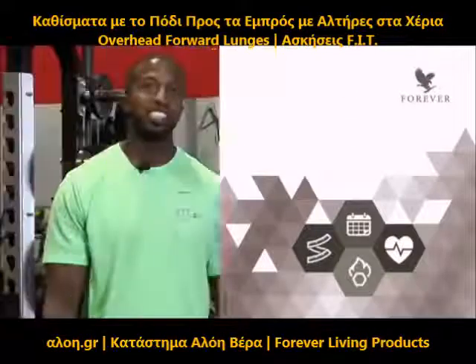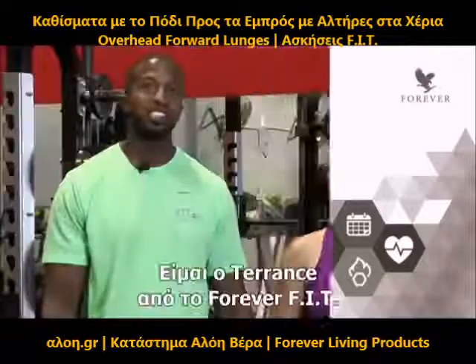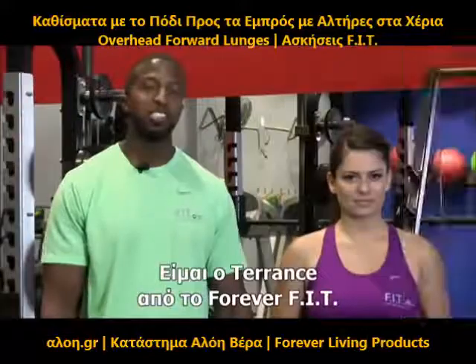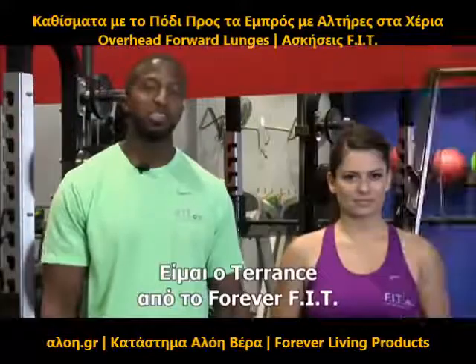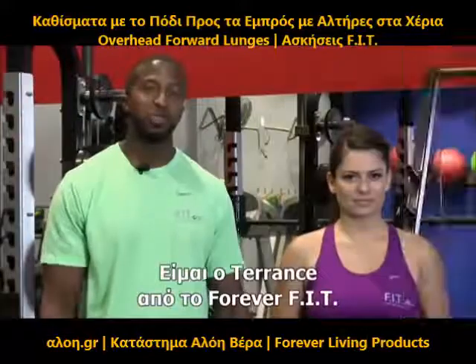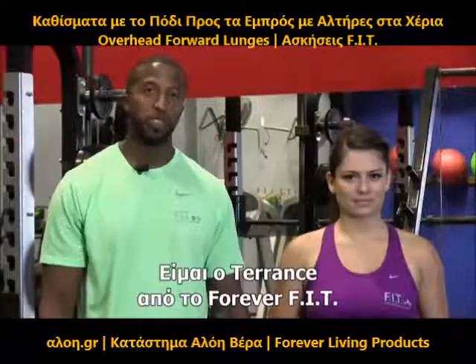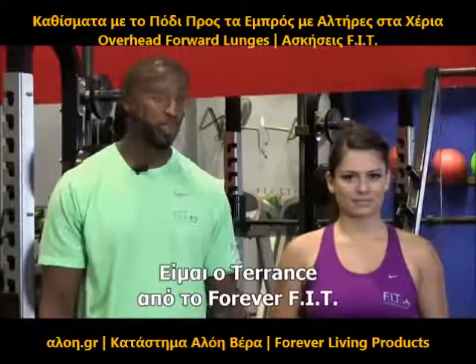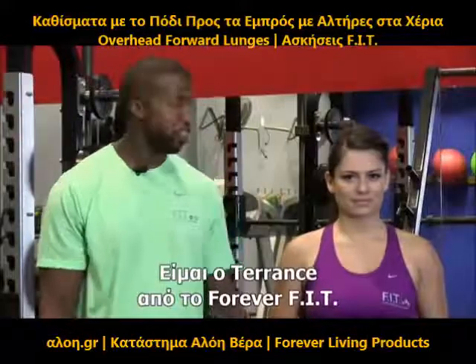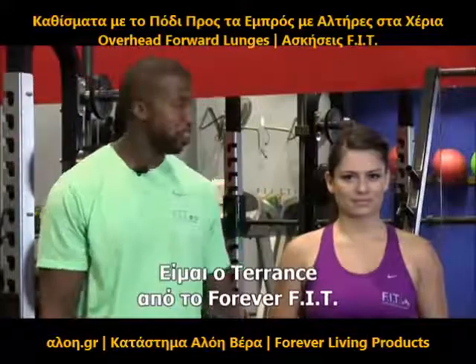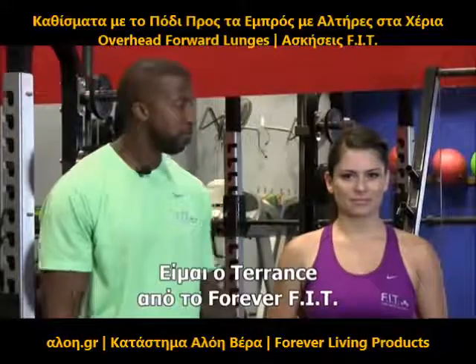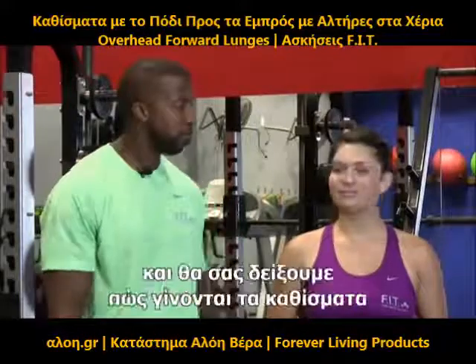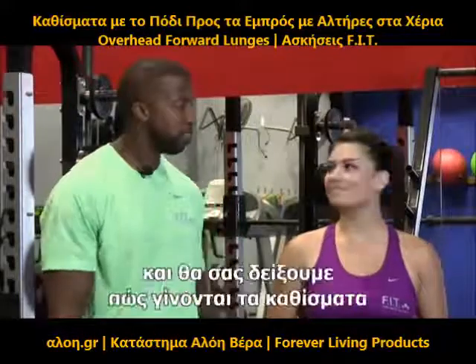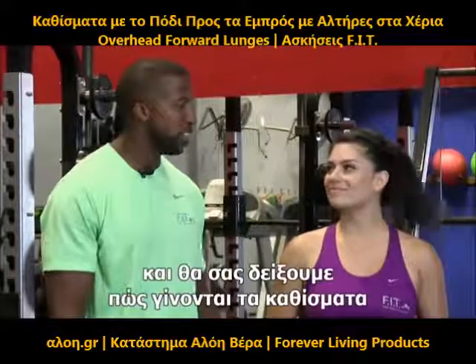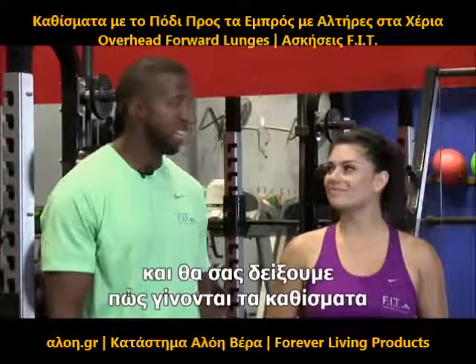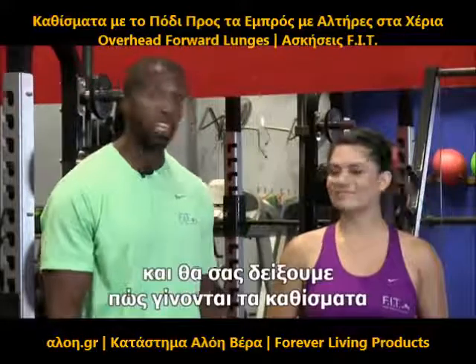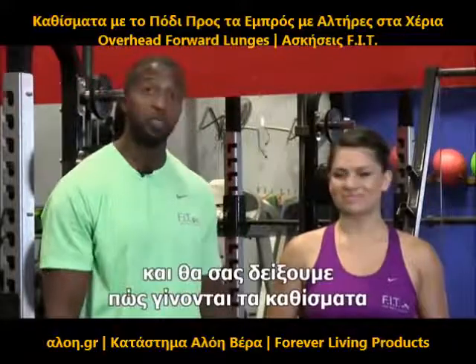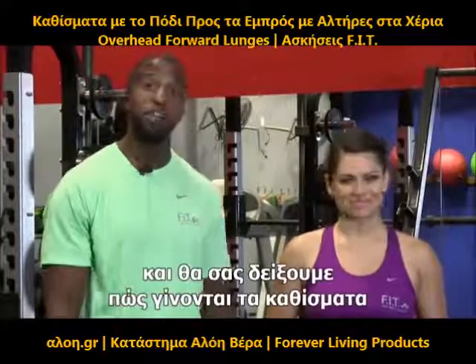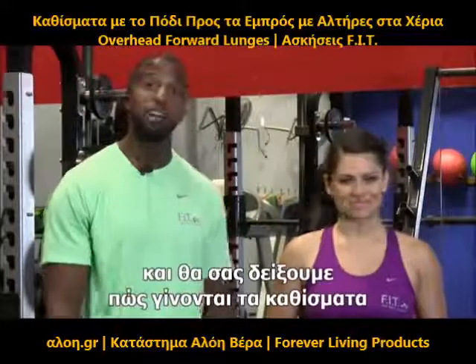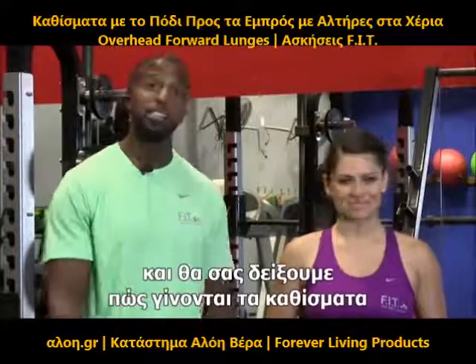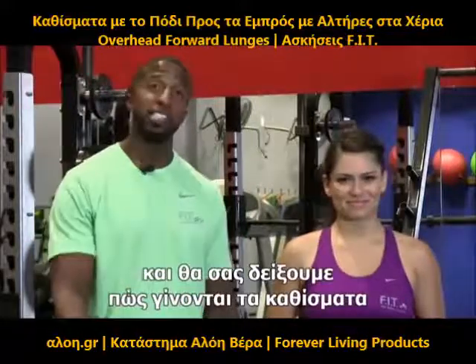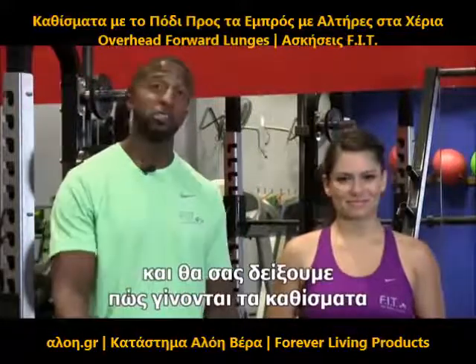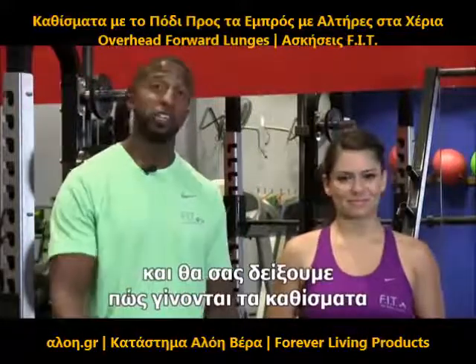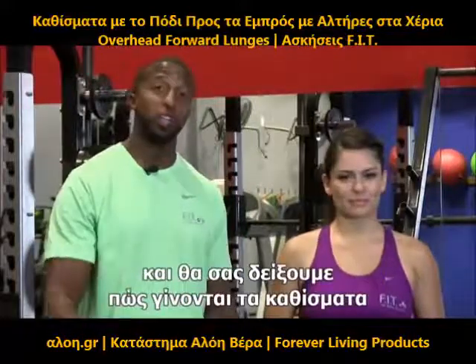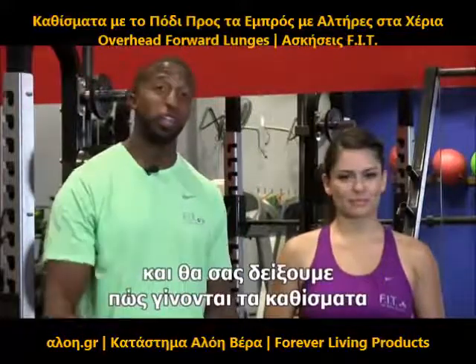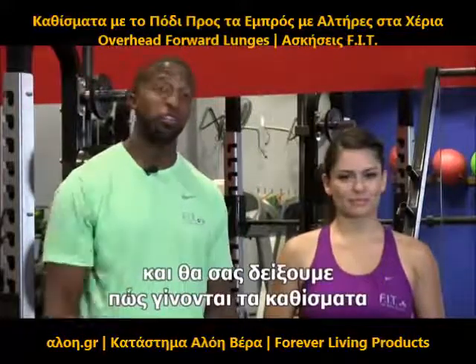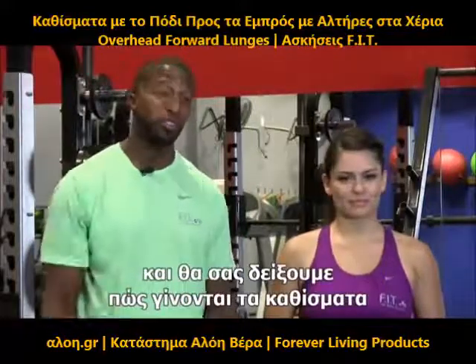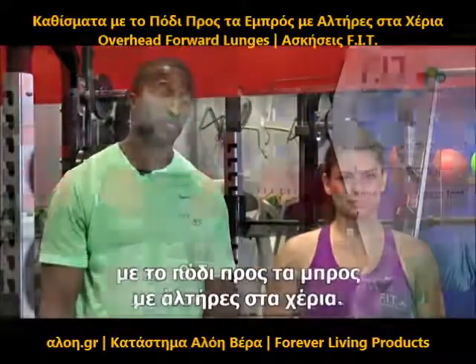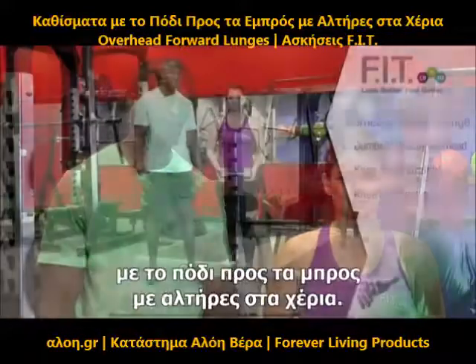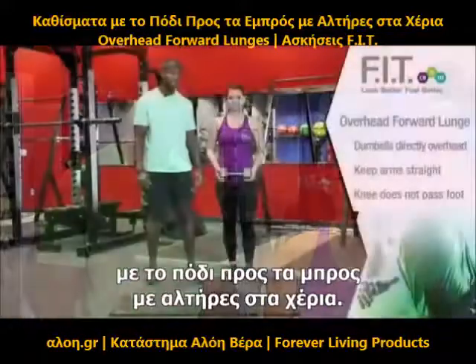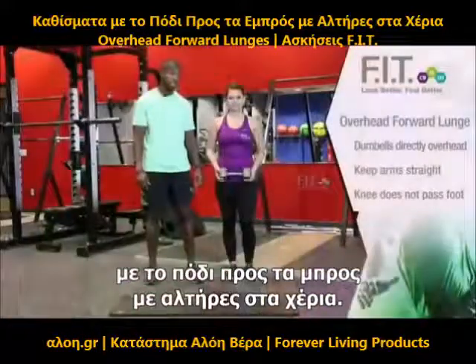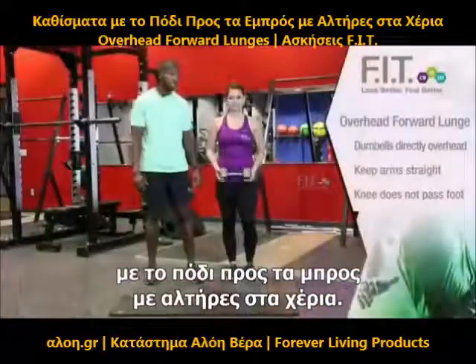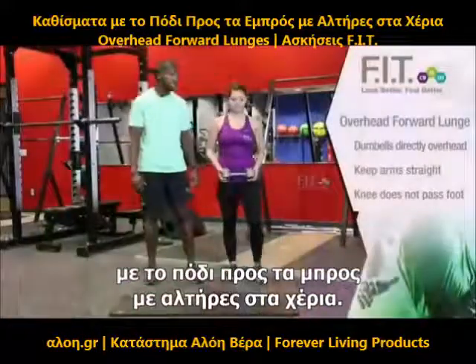This is Terrence with ForeverFit, and I'm with LA. We're now going to demonstrate an overhead forward lunge.